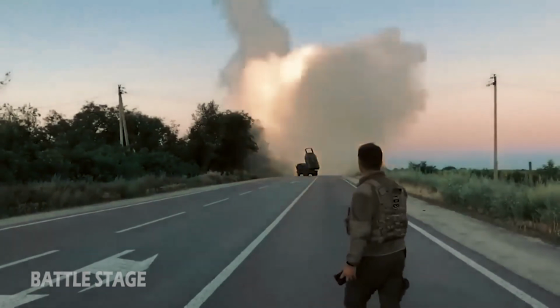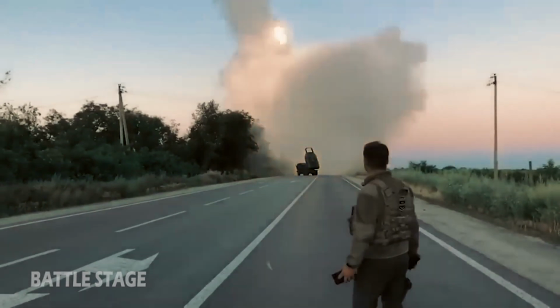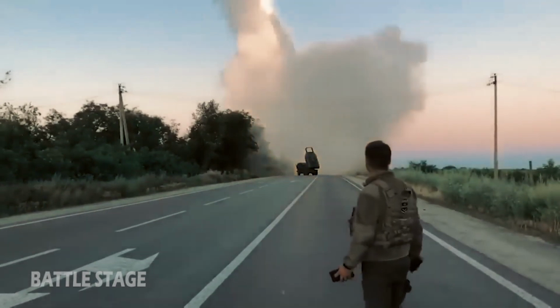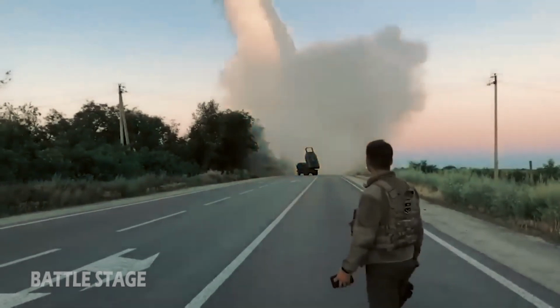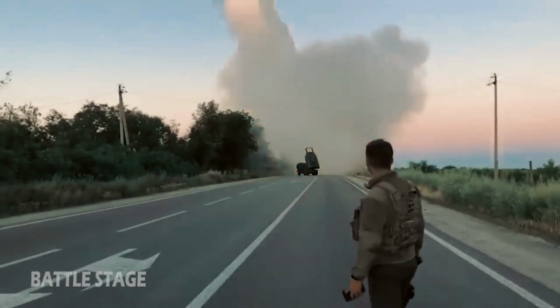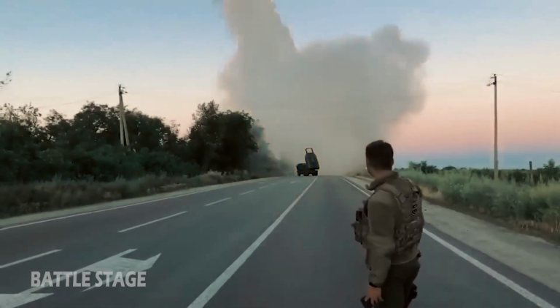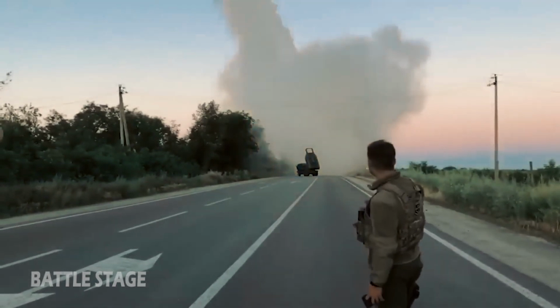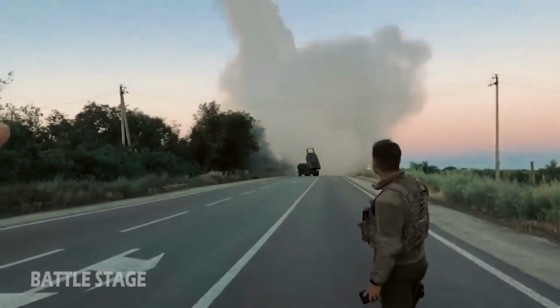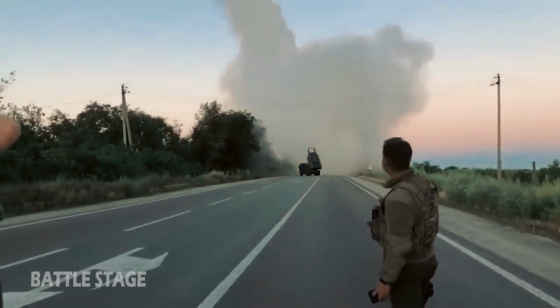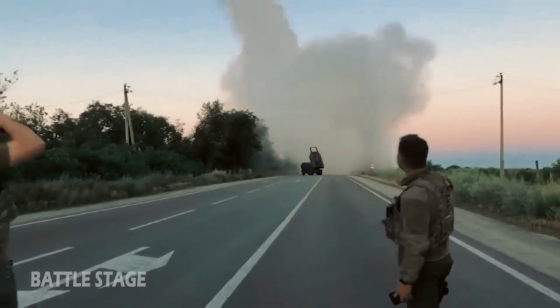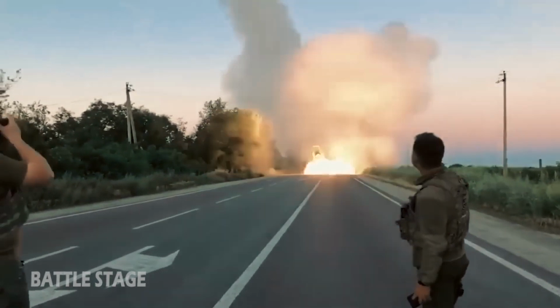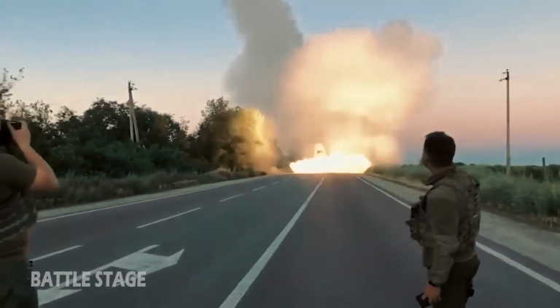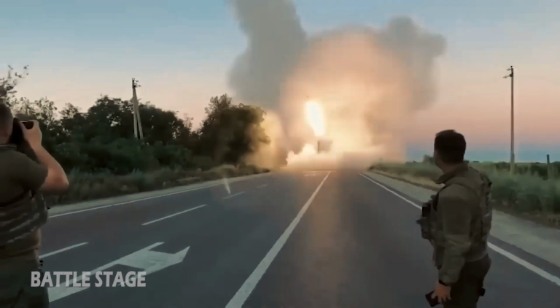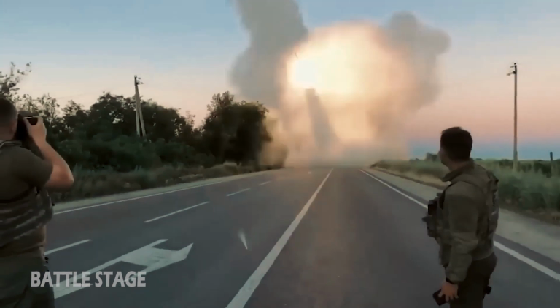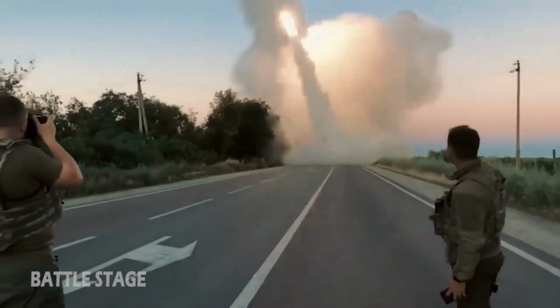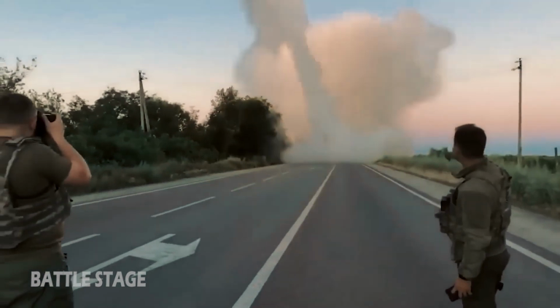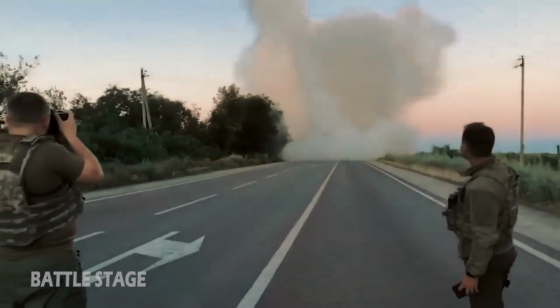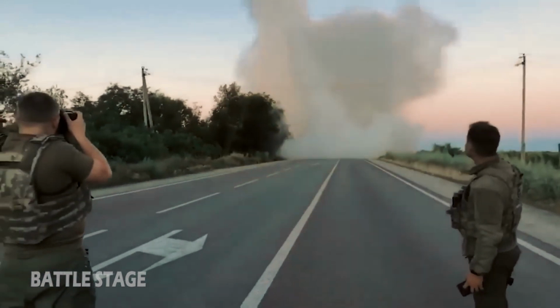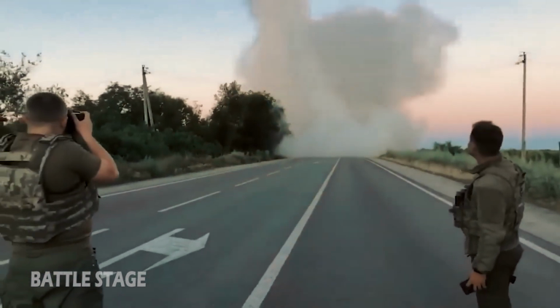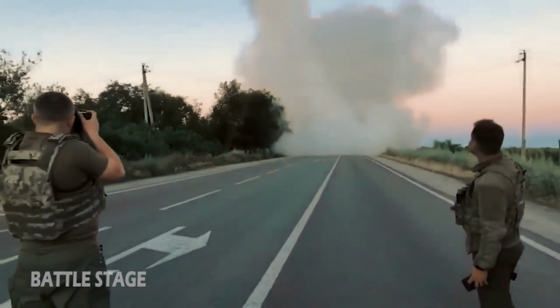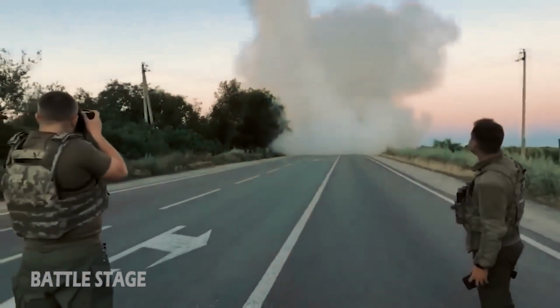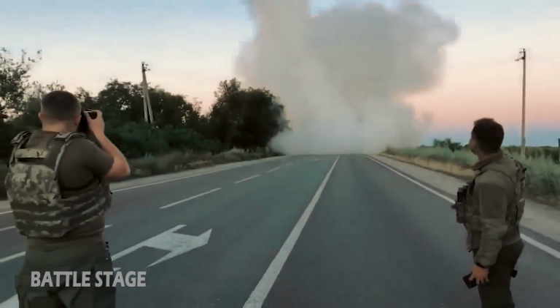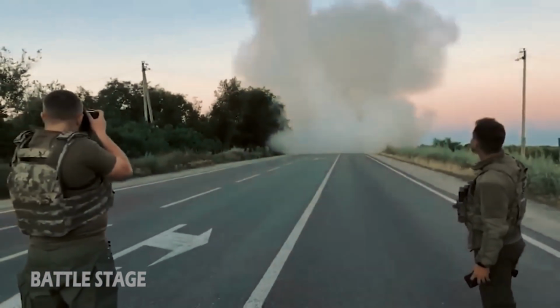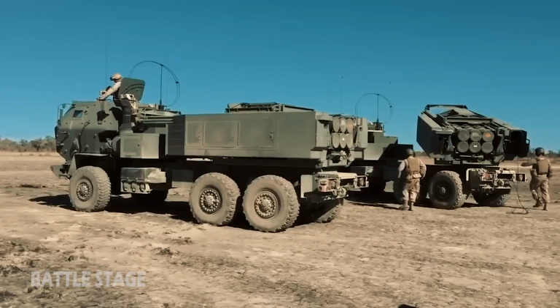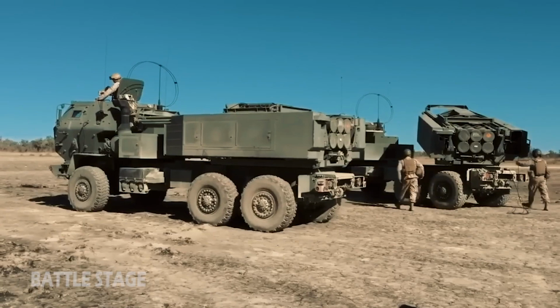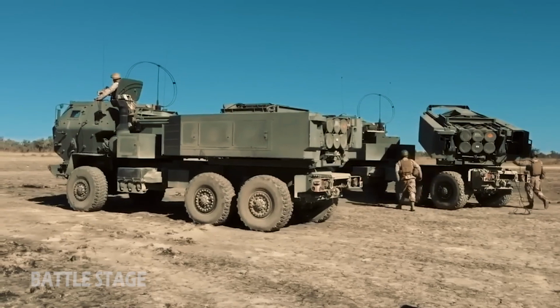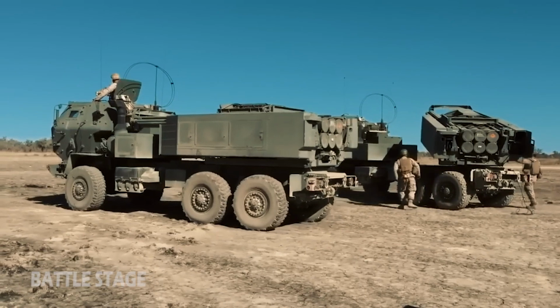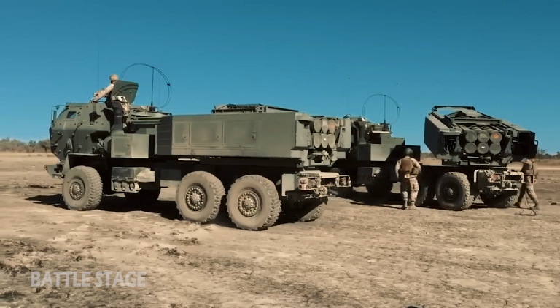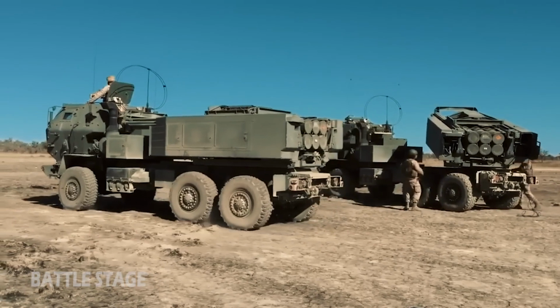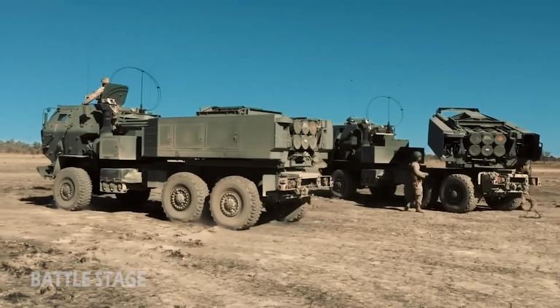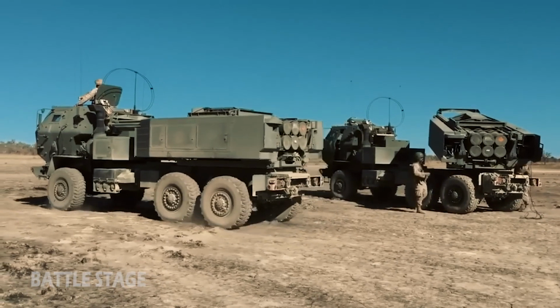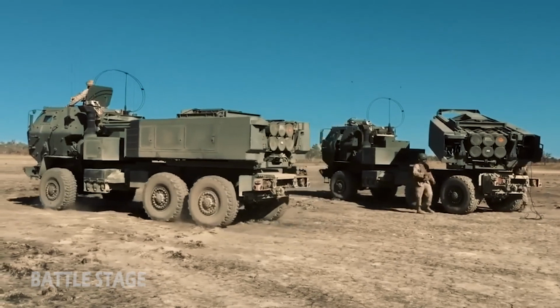Hello military friends, this time we will discuss the sophistication of the M142 HIMARS missile.